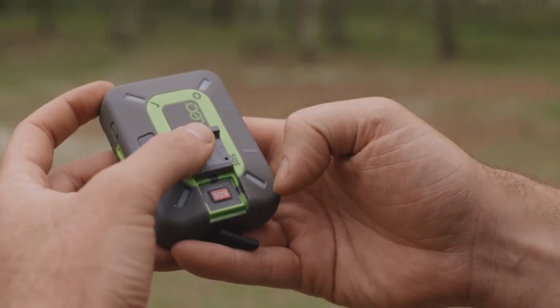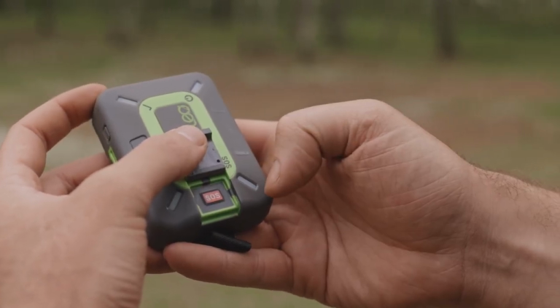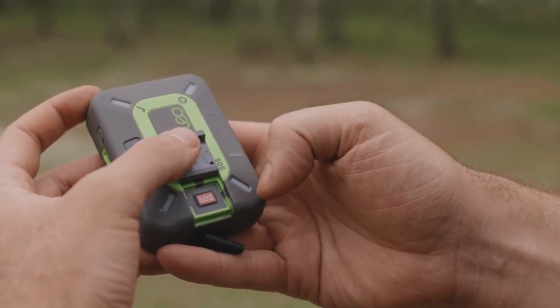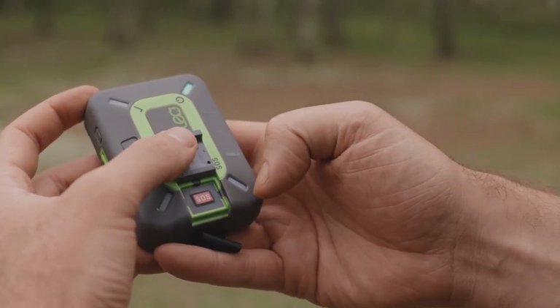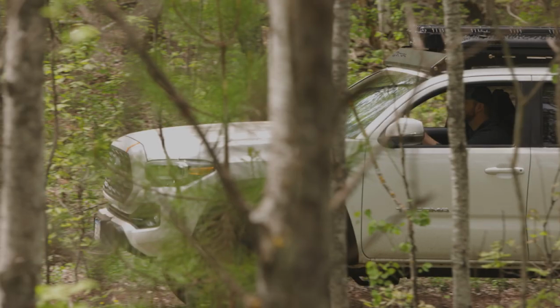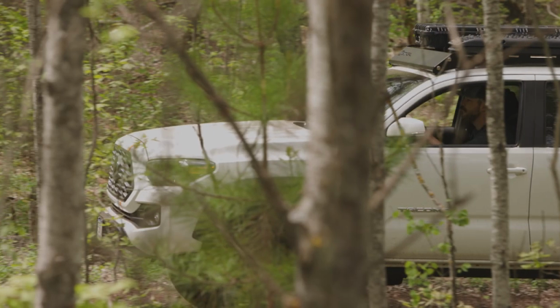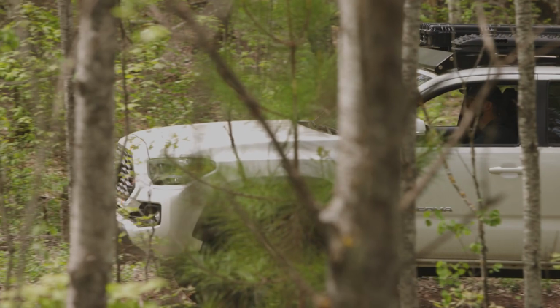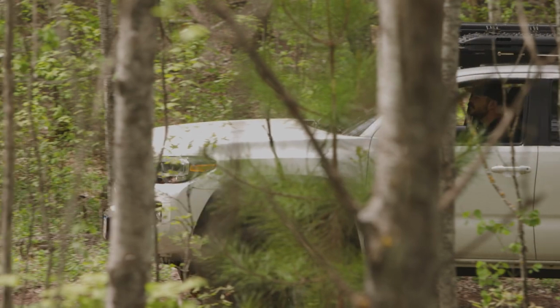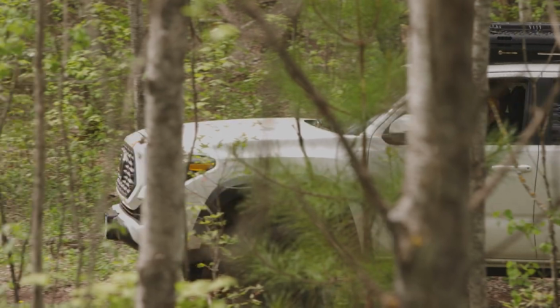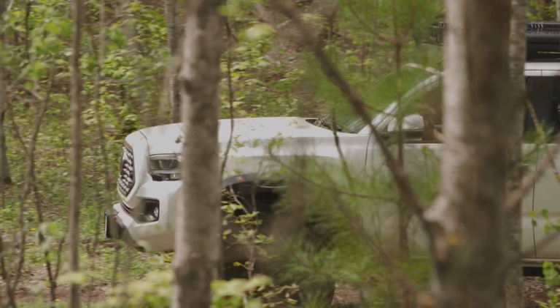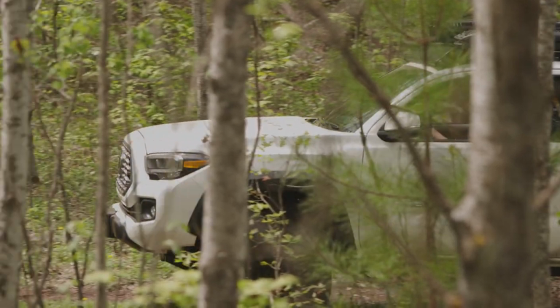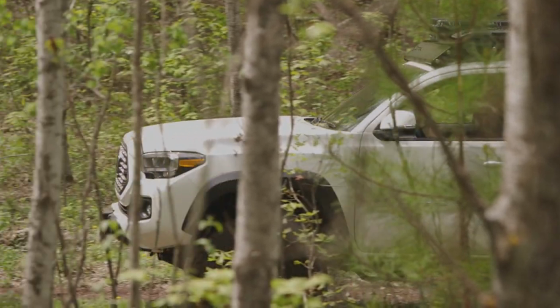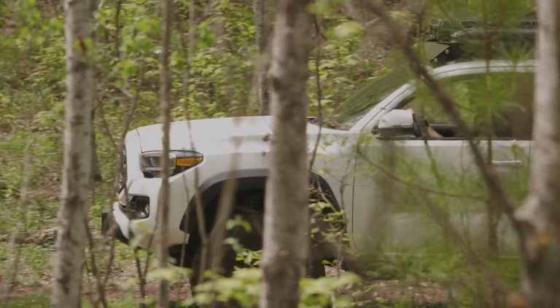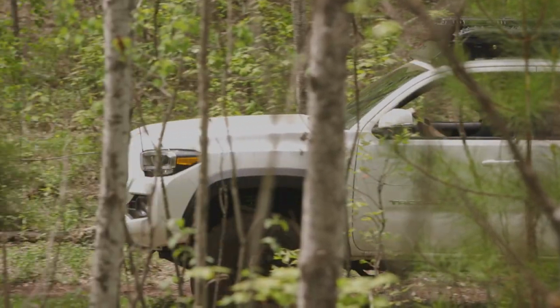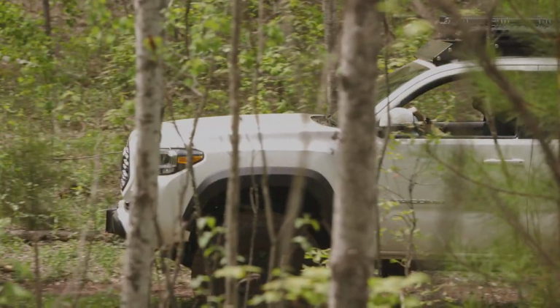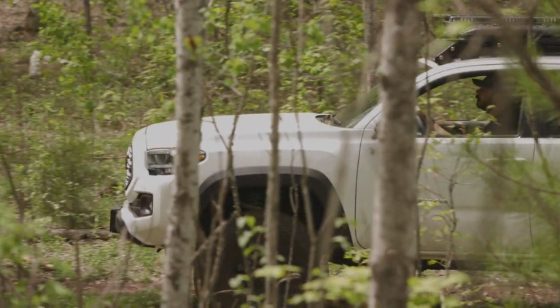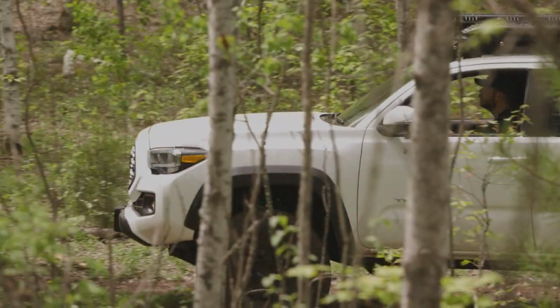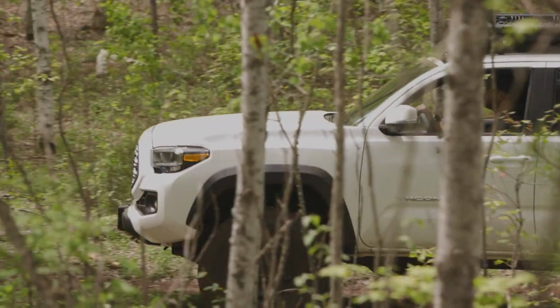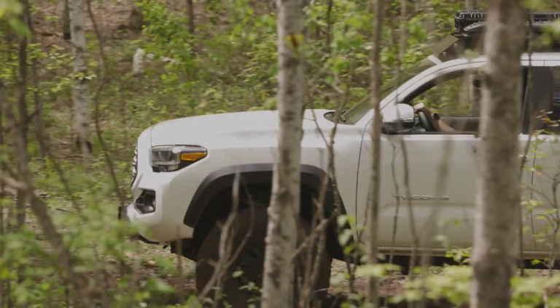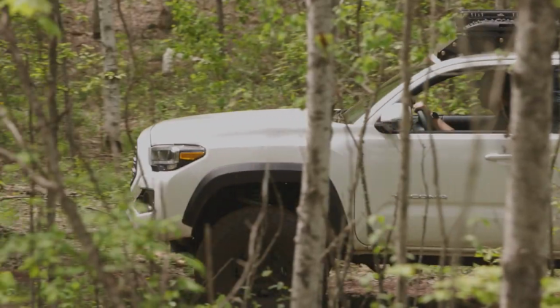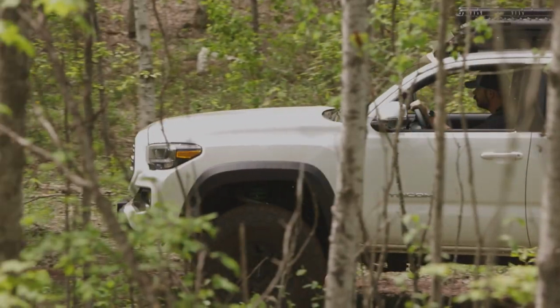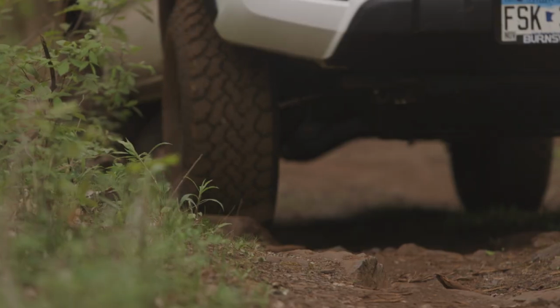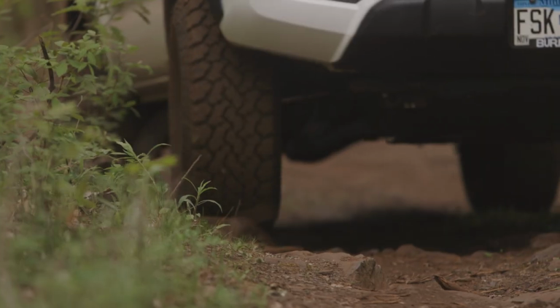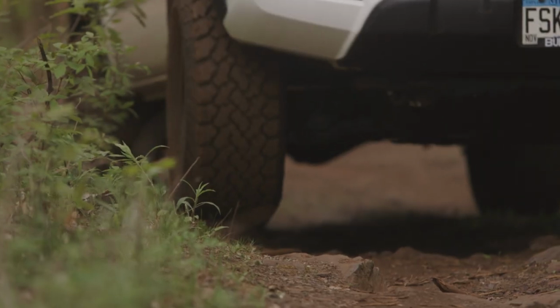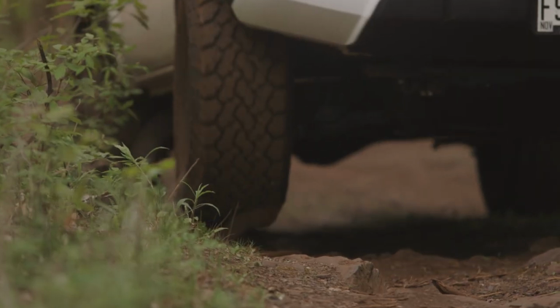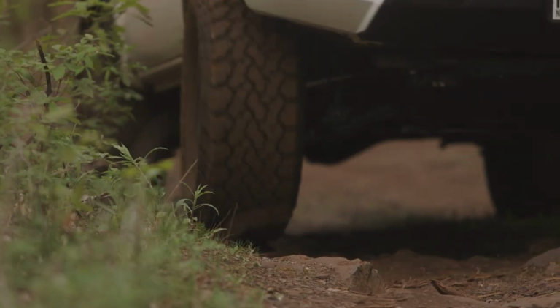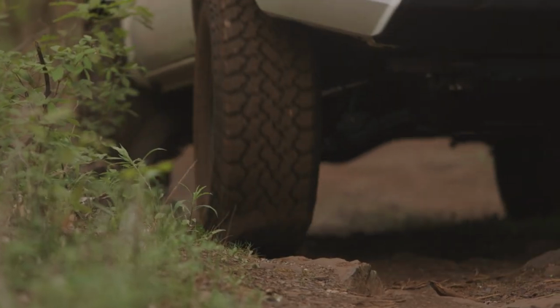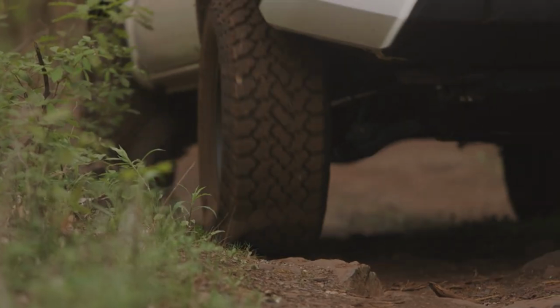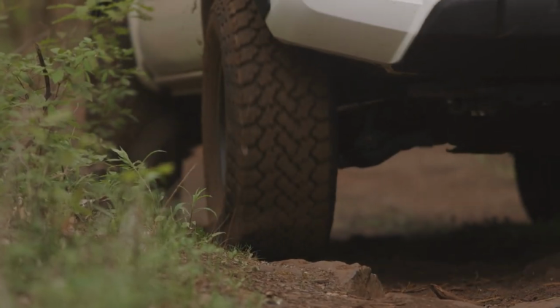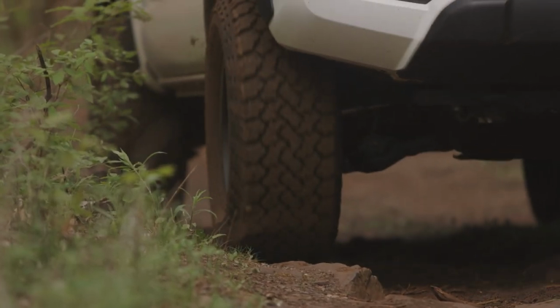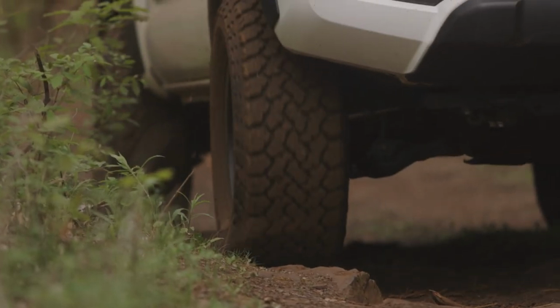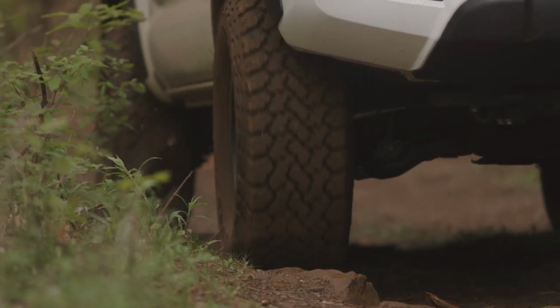Whether you're a weekend warrior or heading out on a month-long expedition, this type of connection gives you crucial peace of mind in the backcountry.